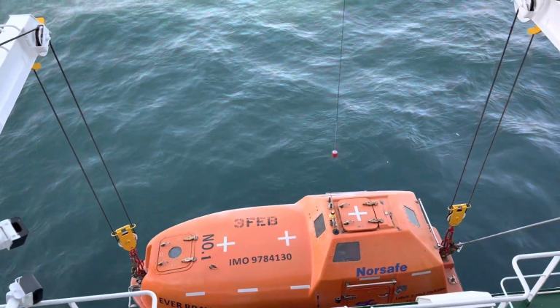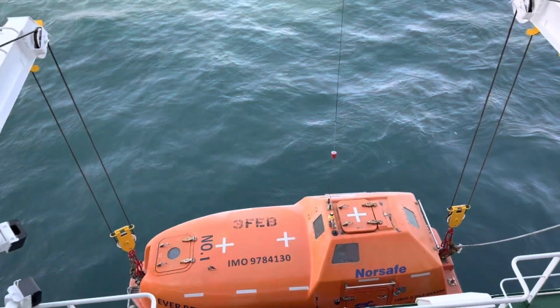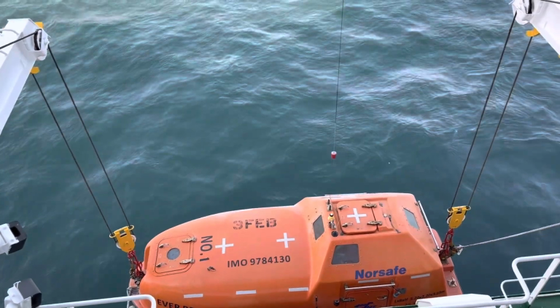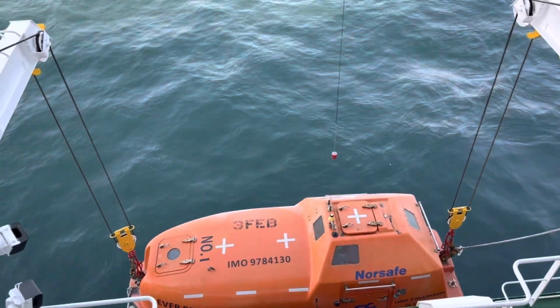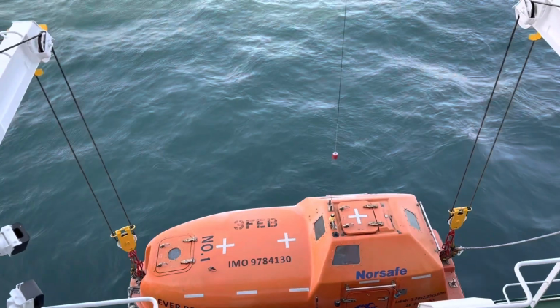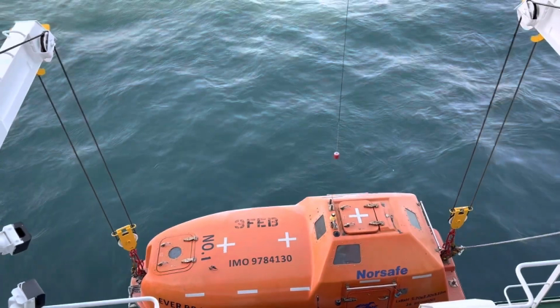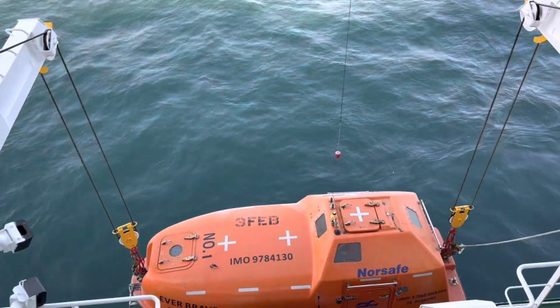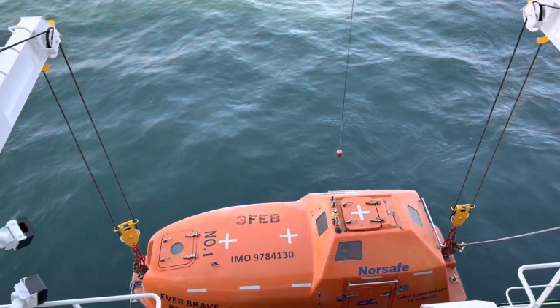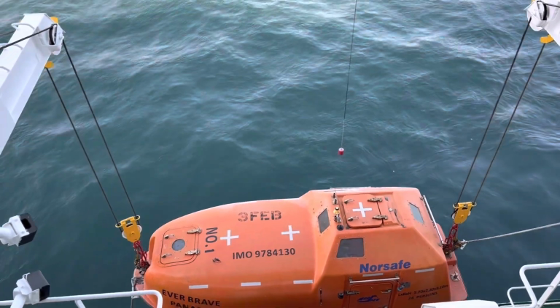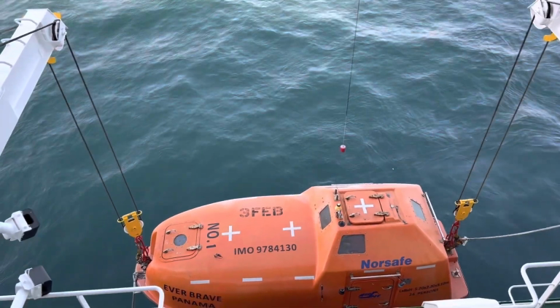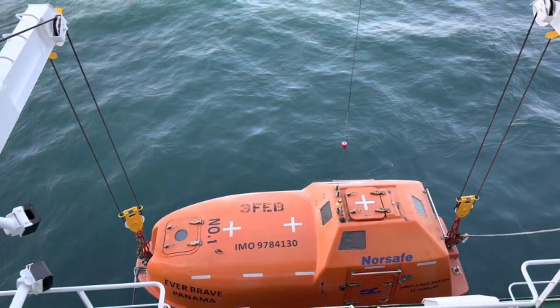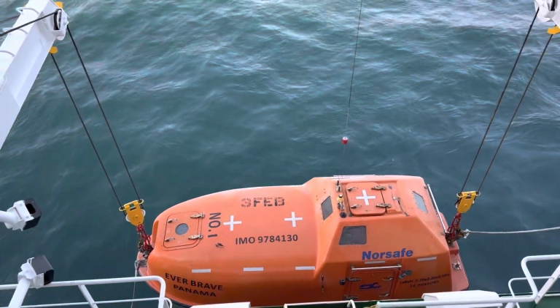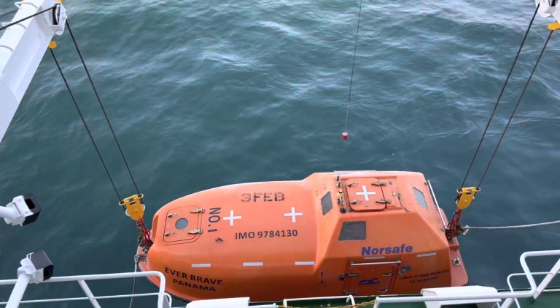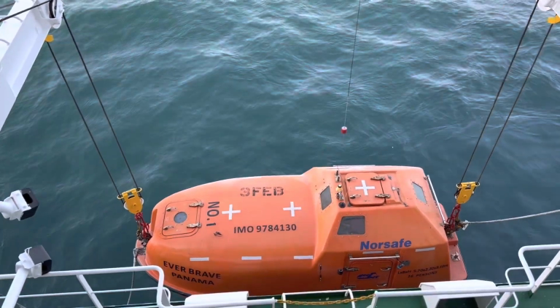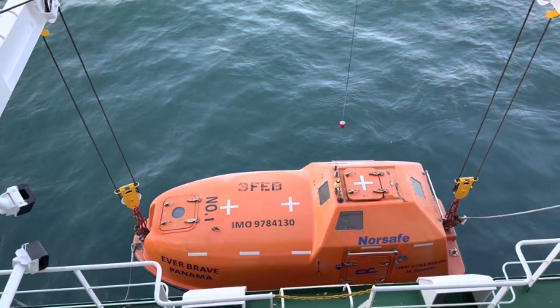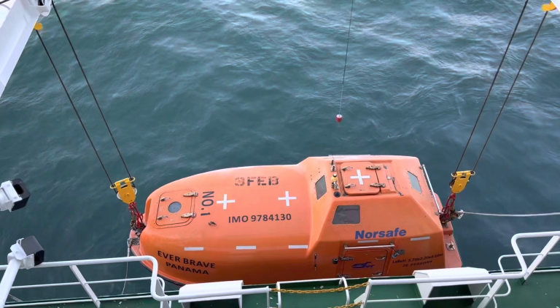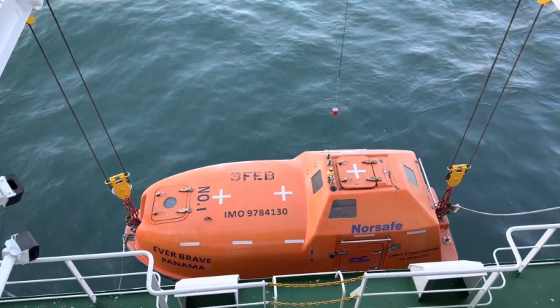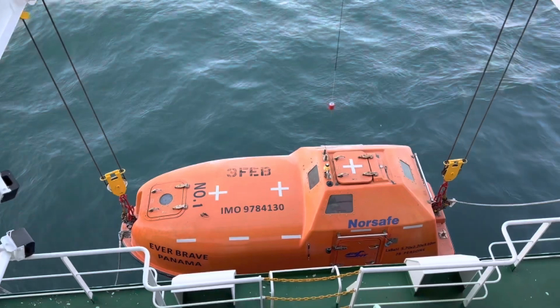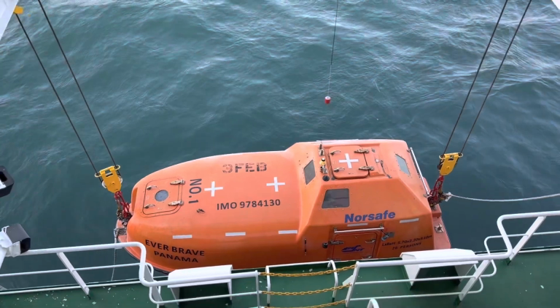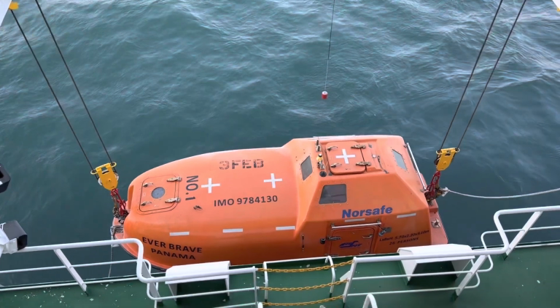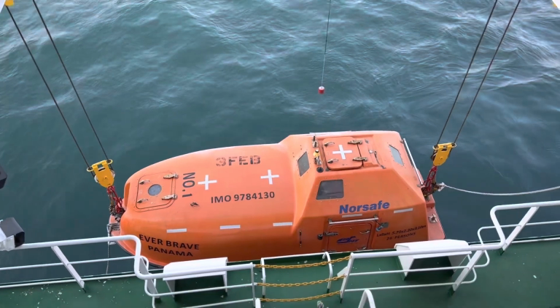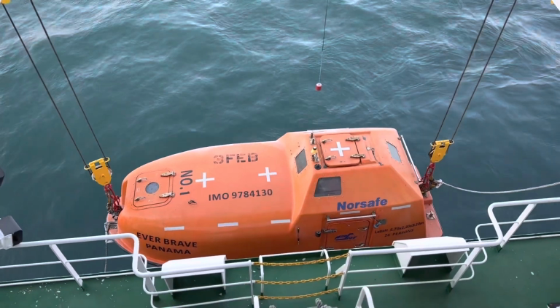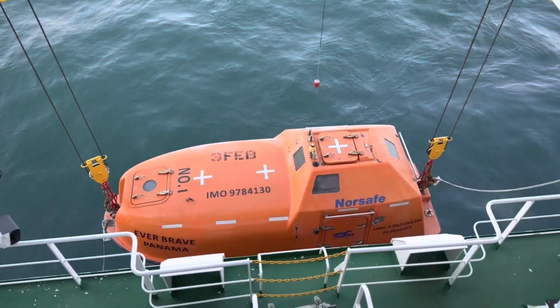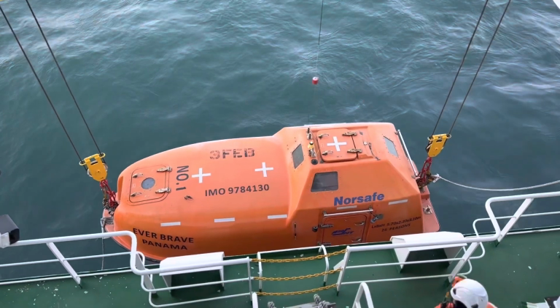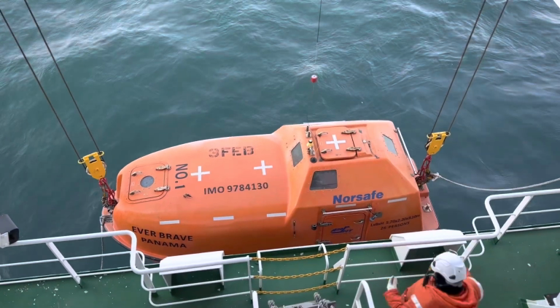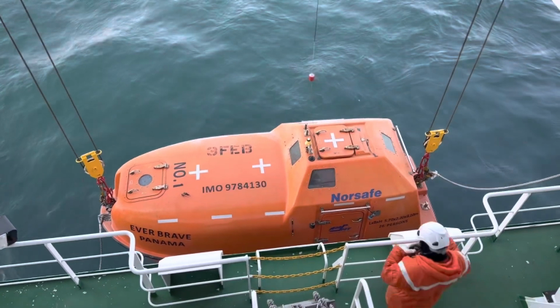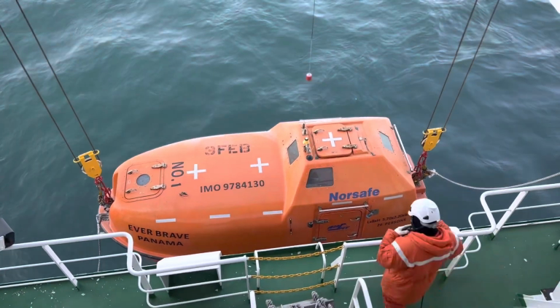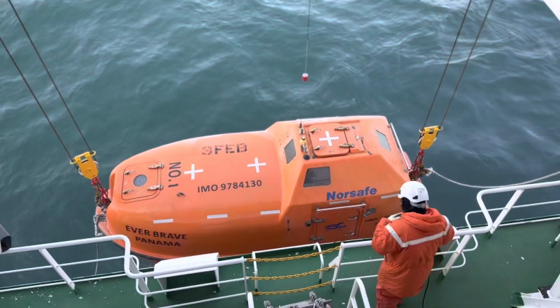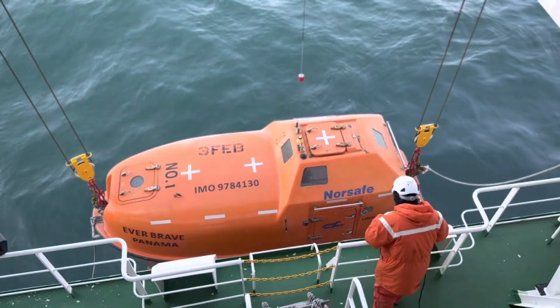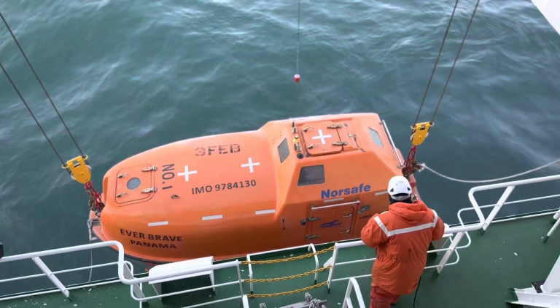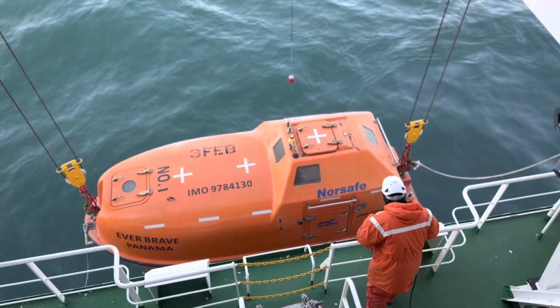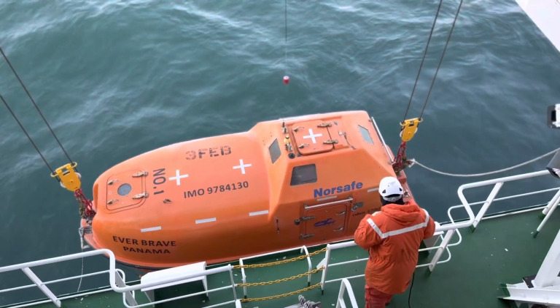Then pag nakahabot na sa seawater level, test yung lifeboat engine.